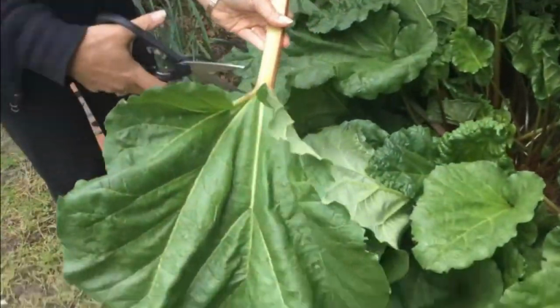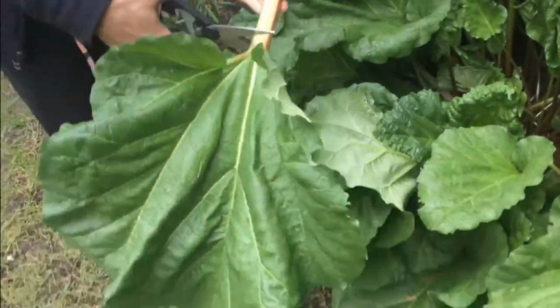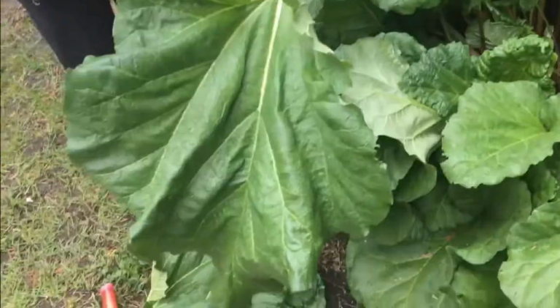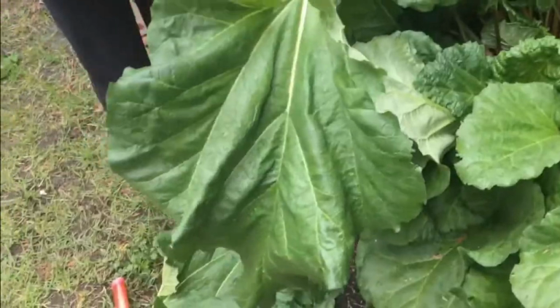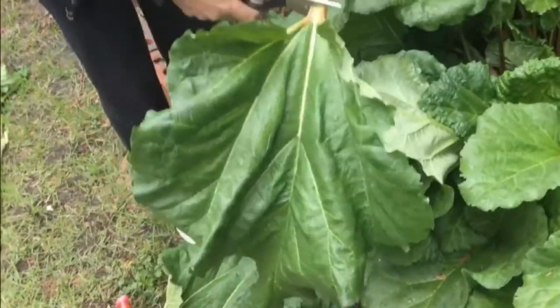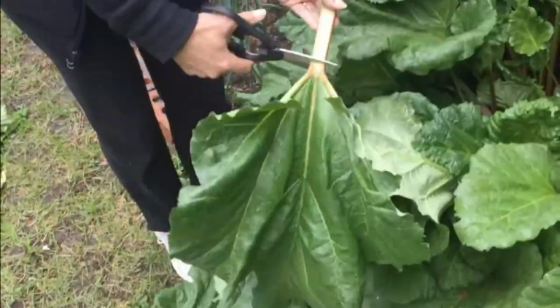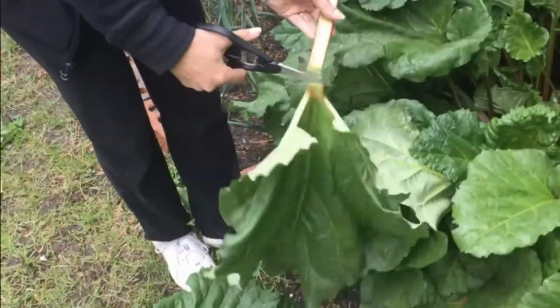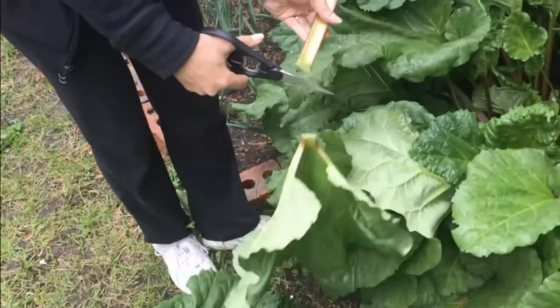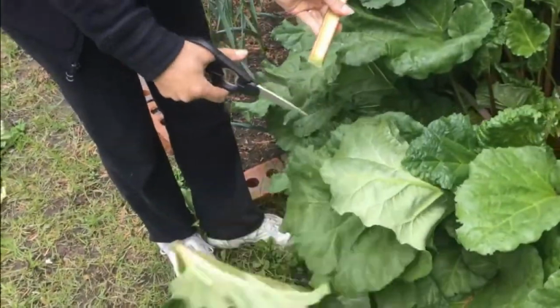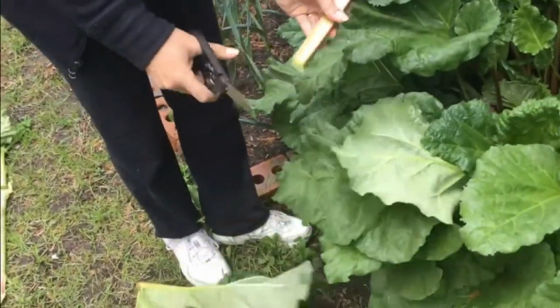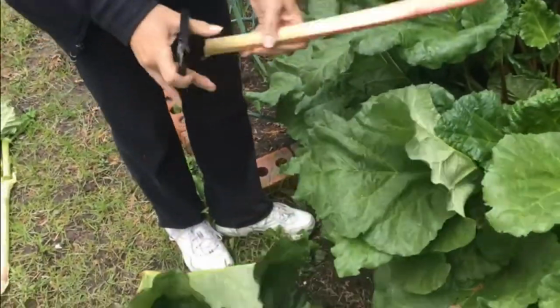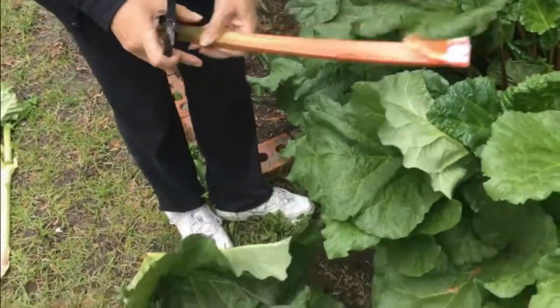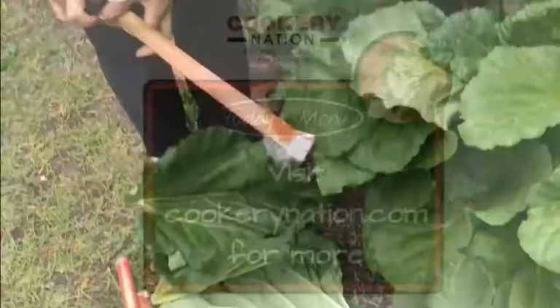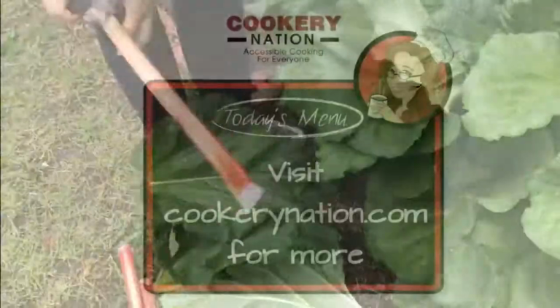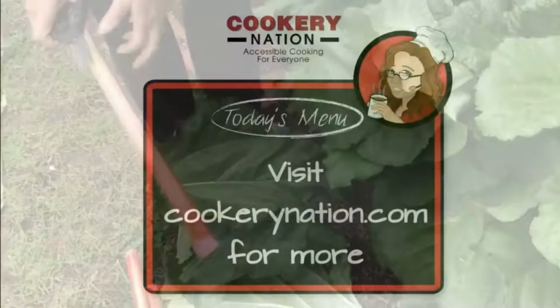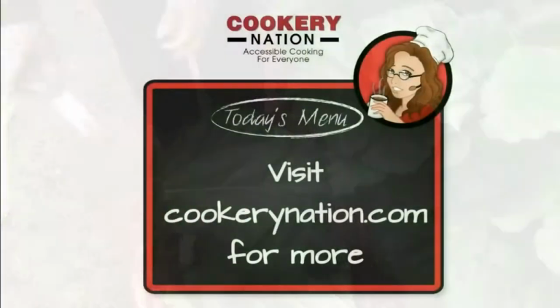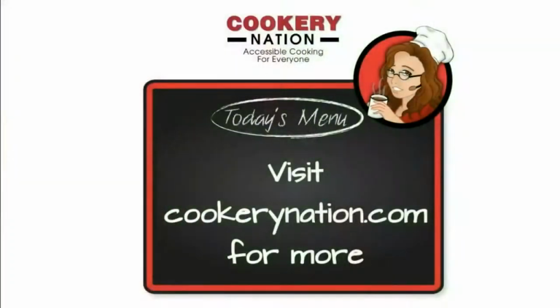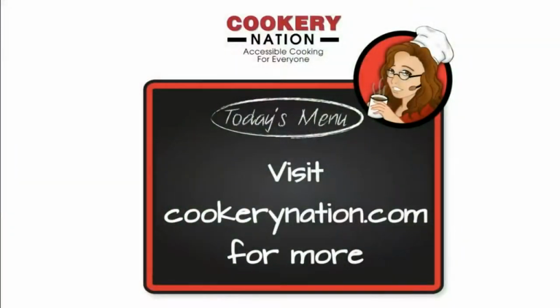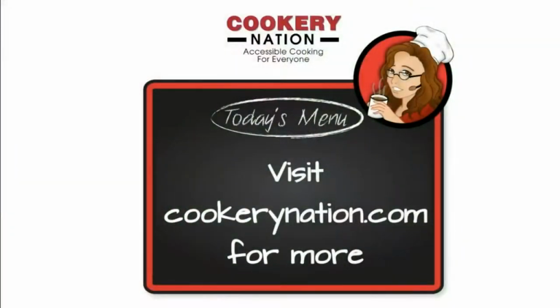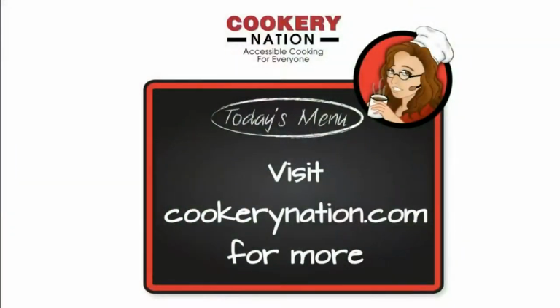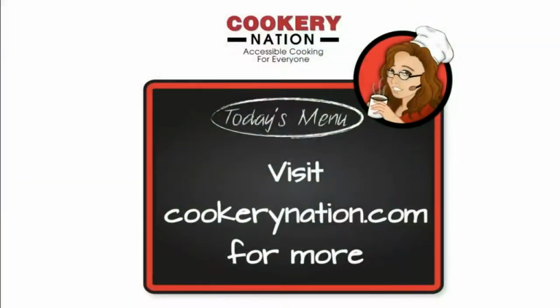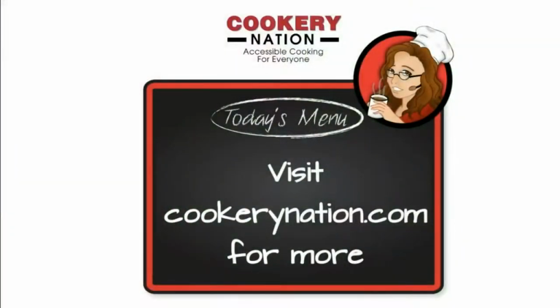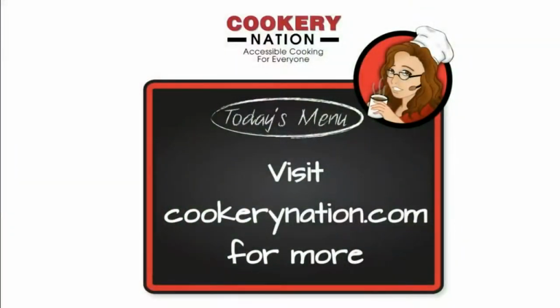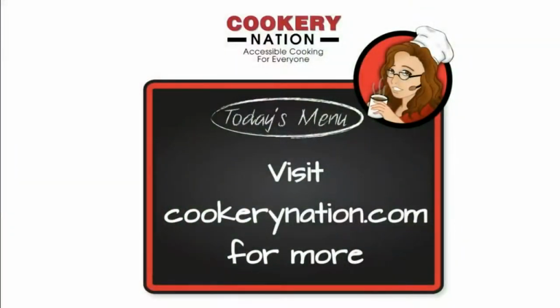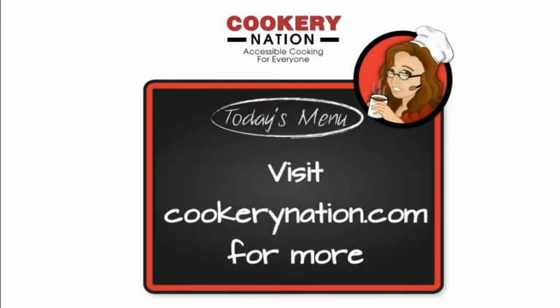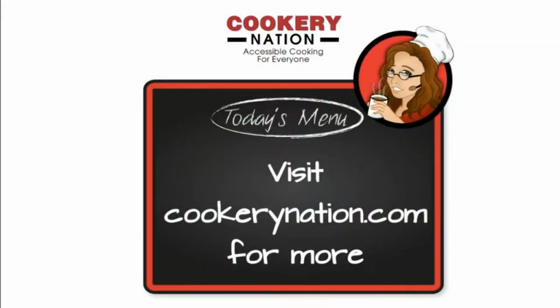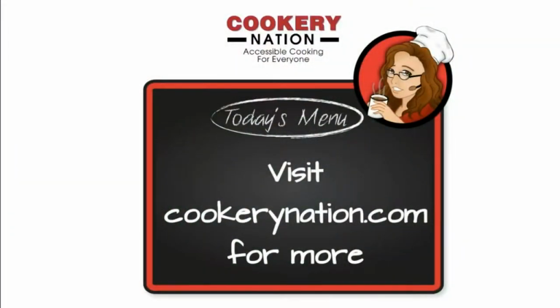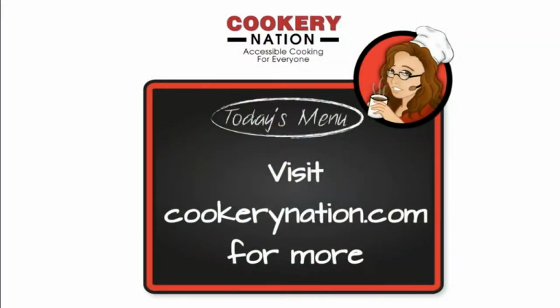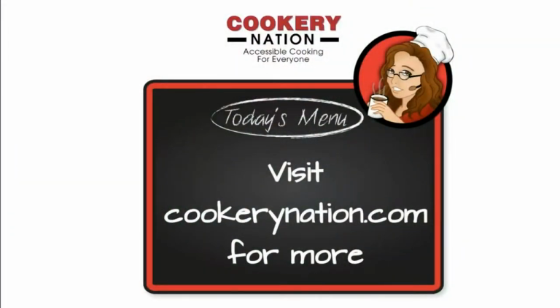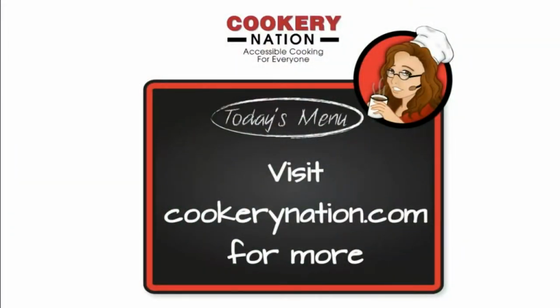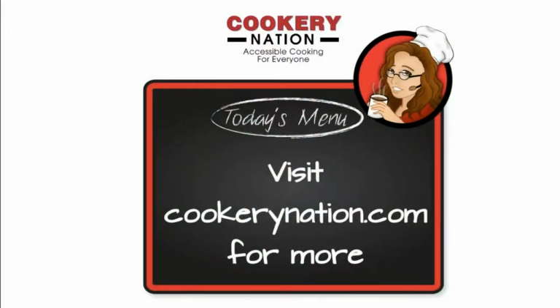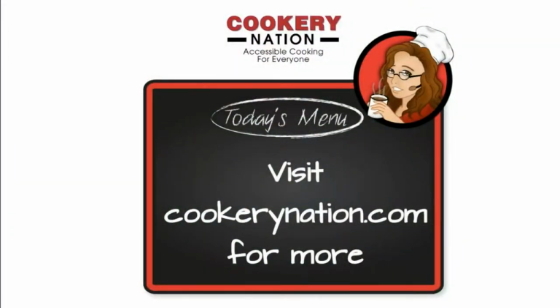Now you know how to harvest your rhubarb — let's use these babies to cook with. We'll see you soon!